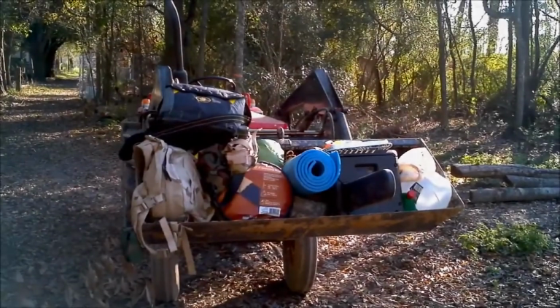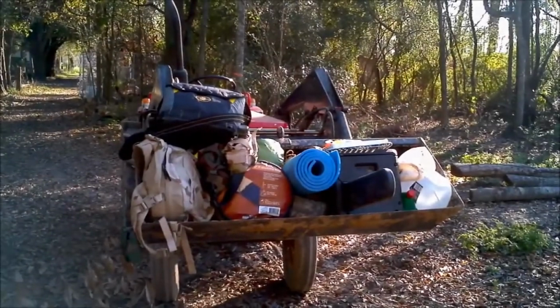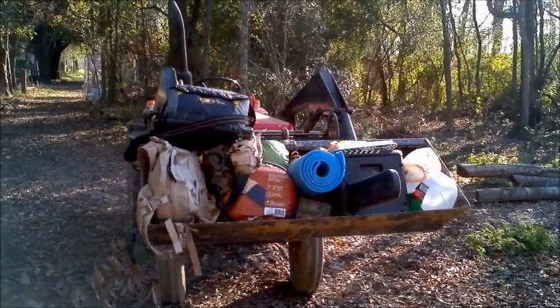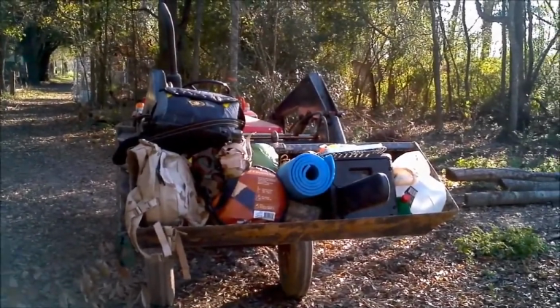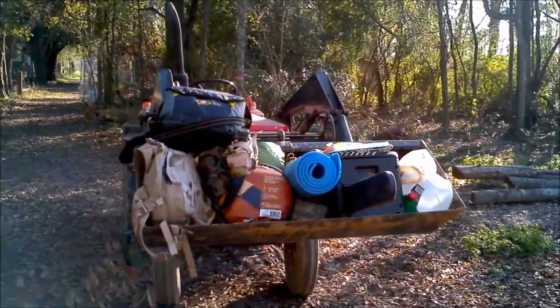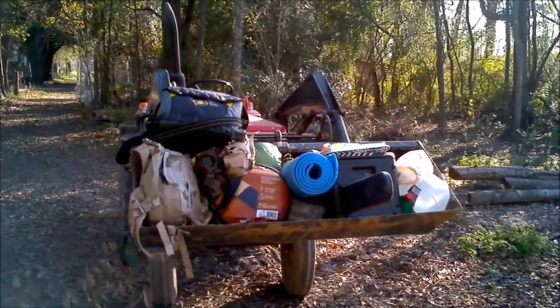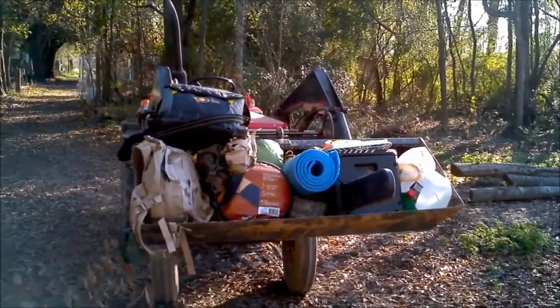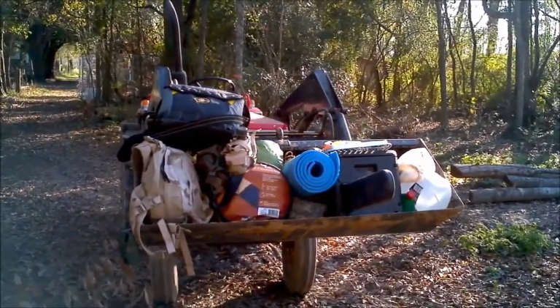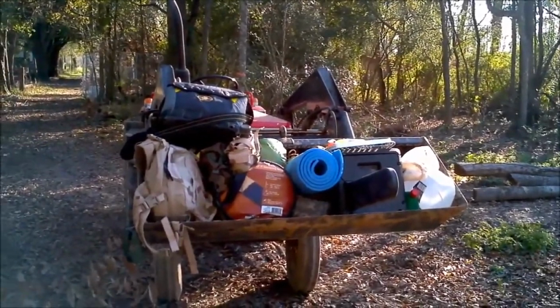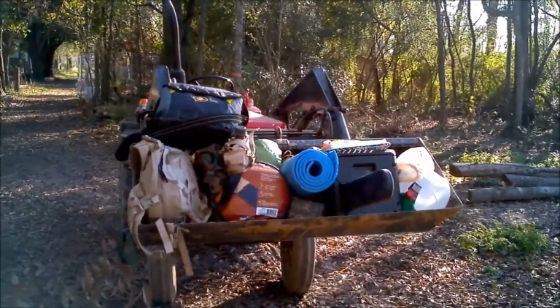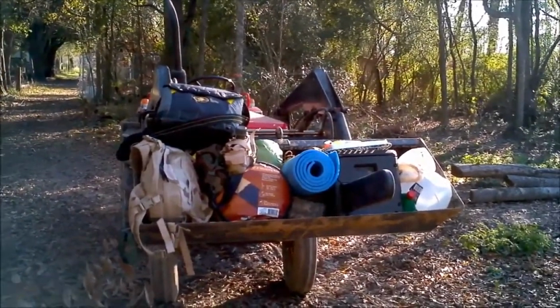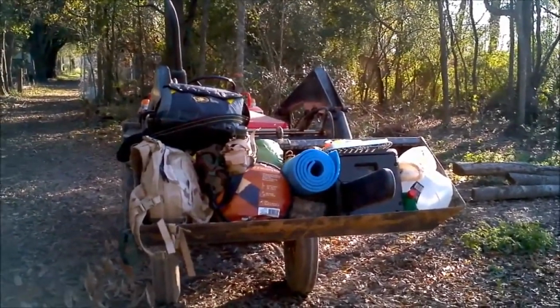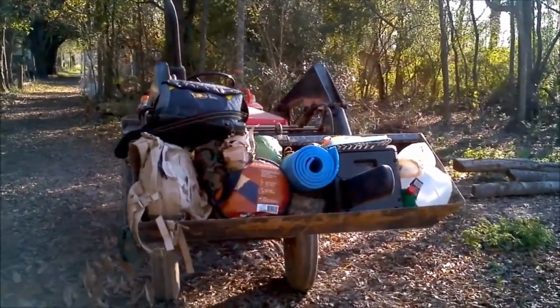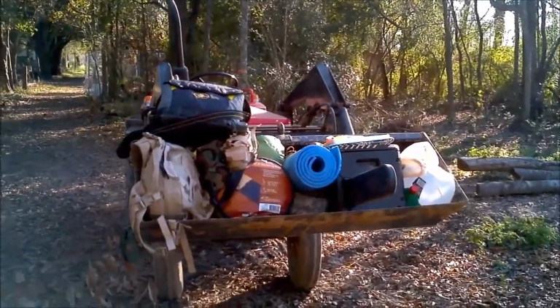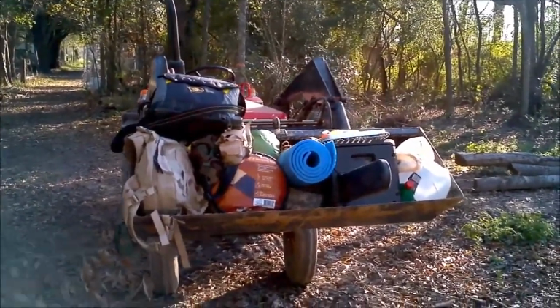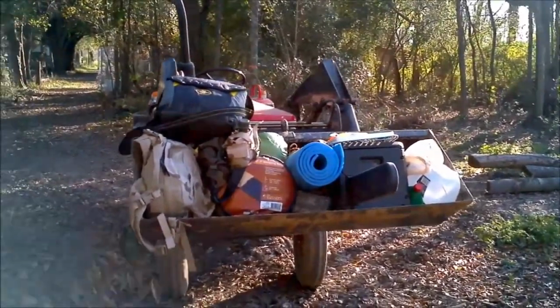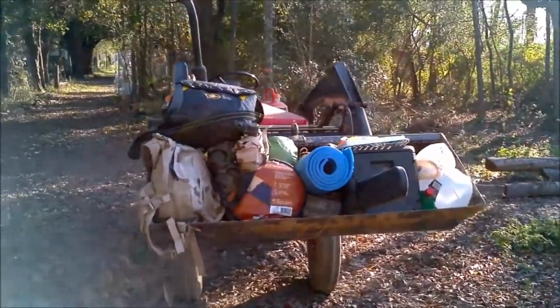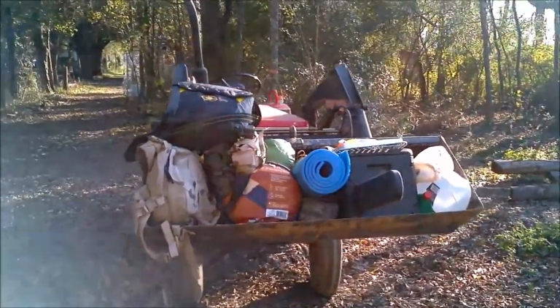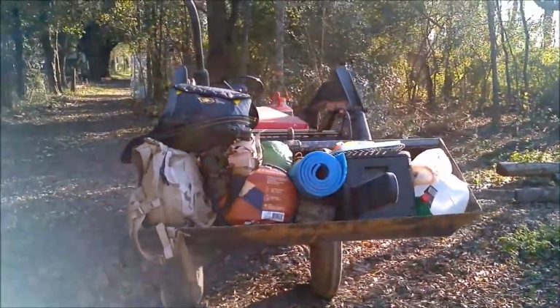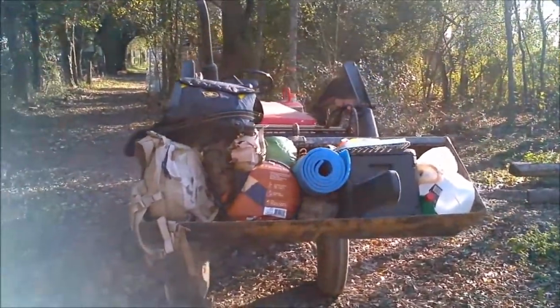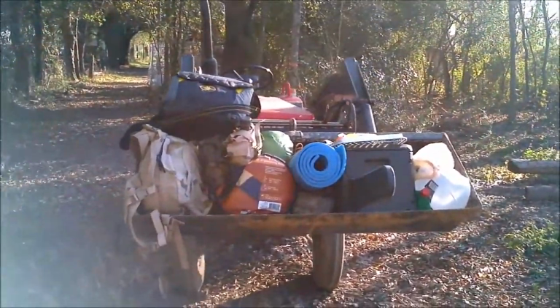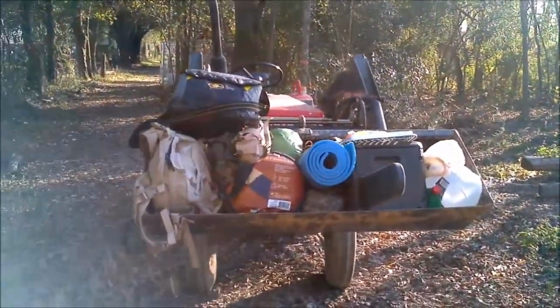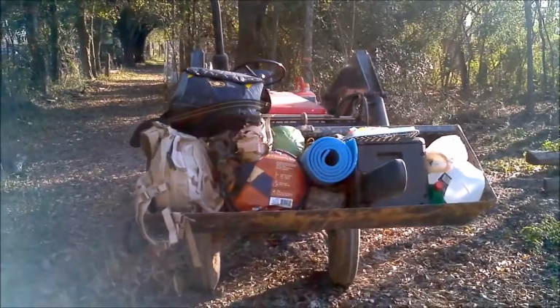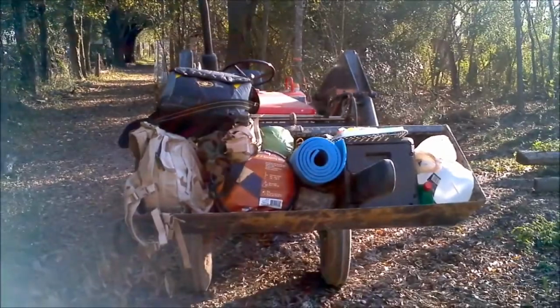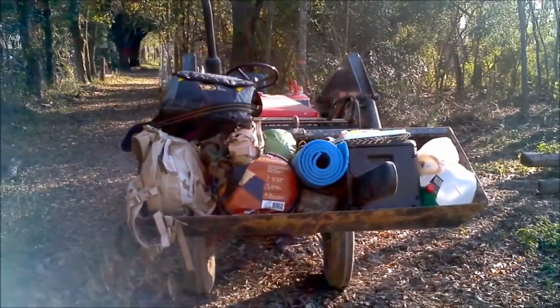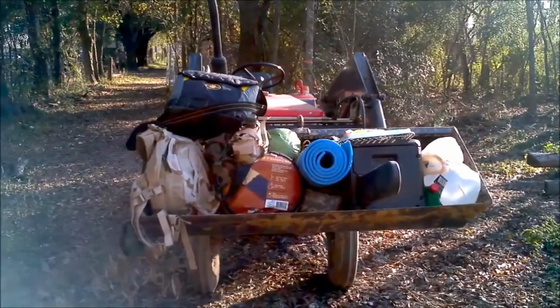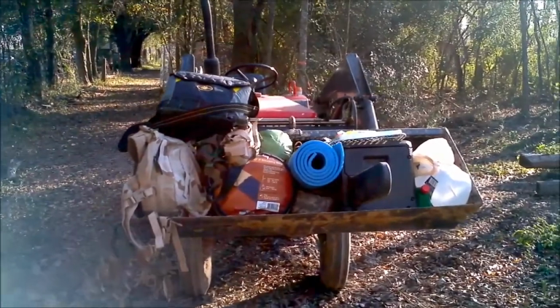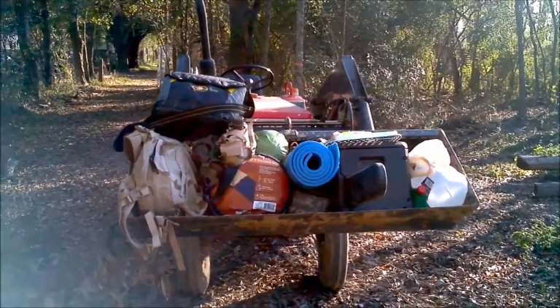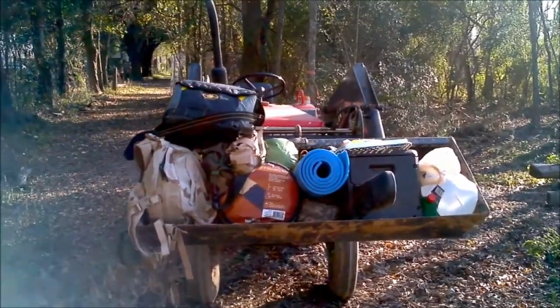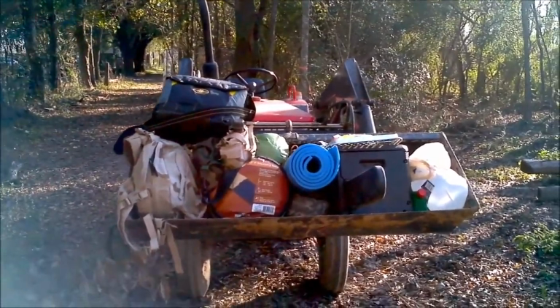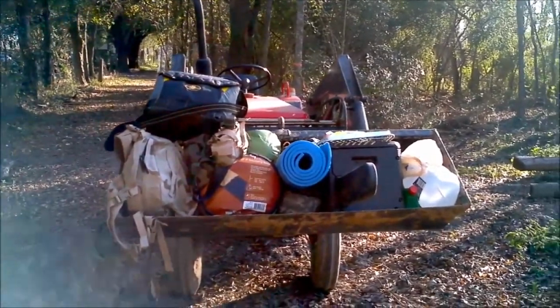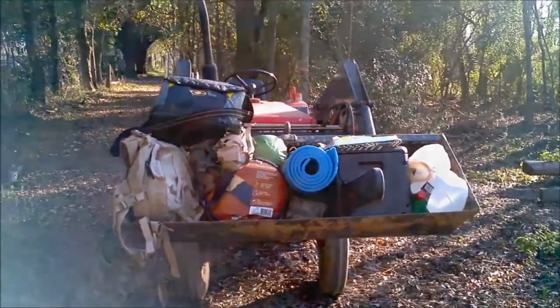All right, so the camping ATV is all loaded up and we're headed out to our spot.